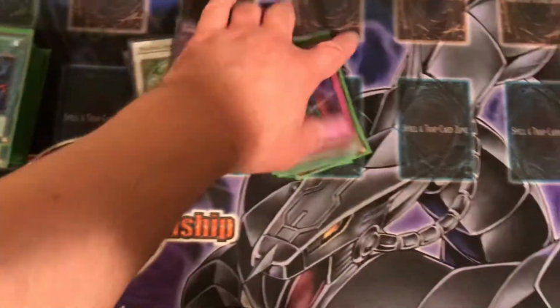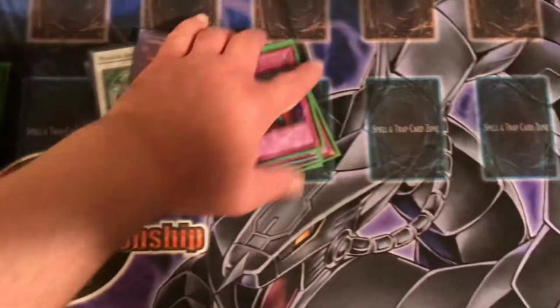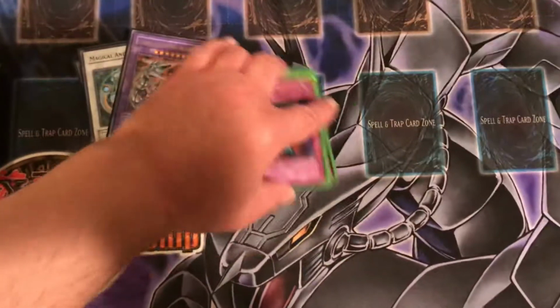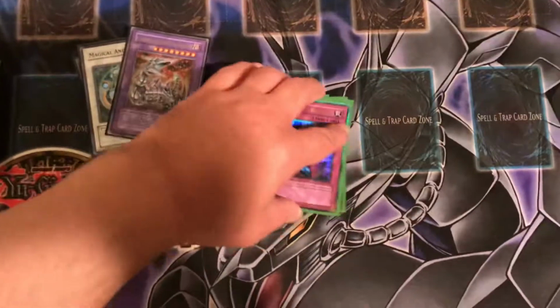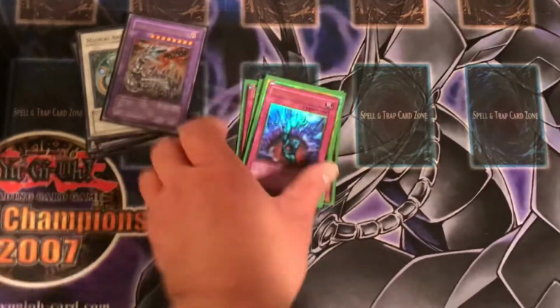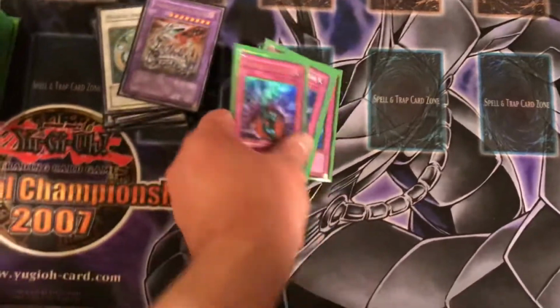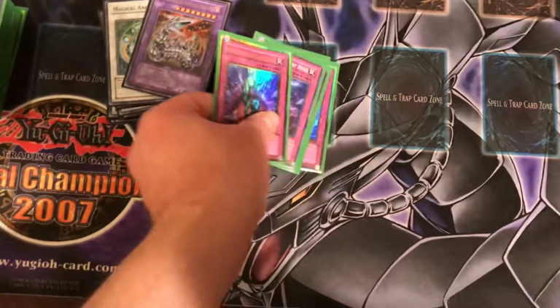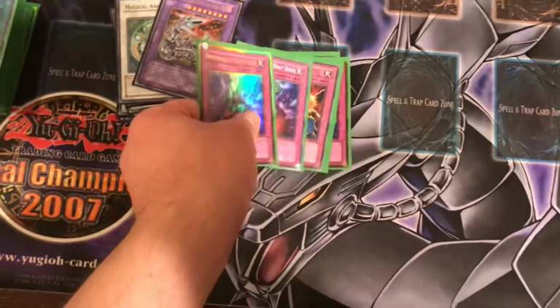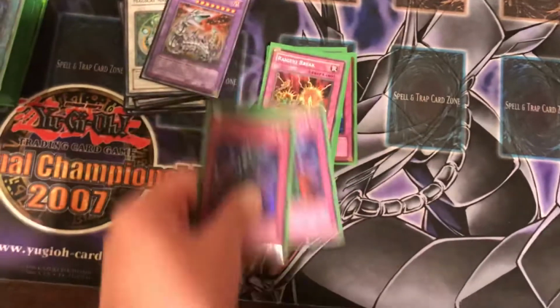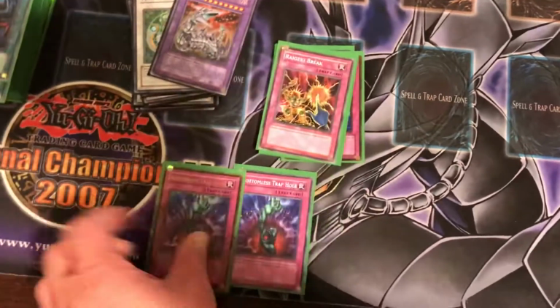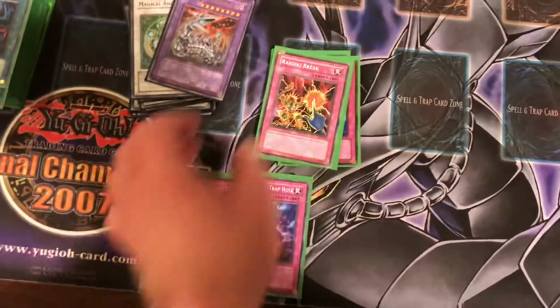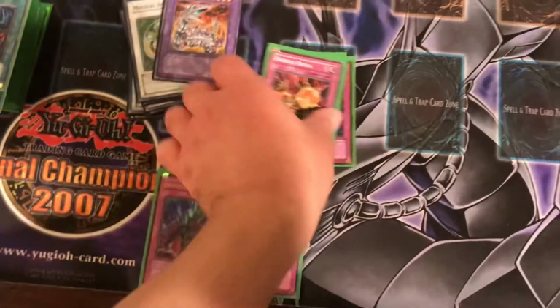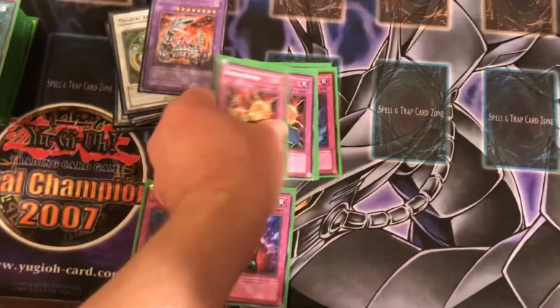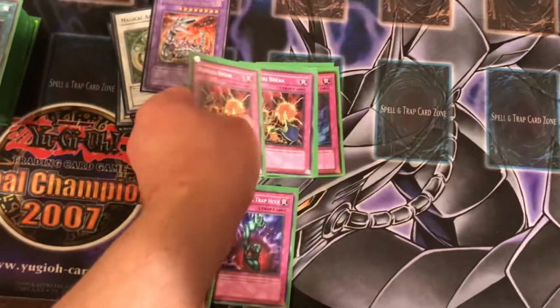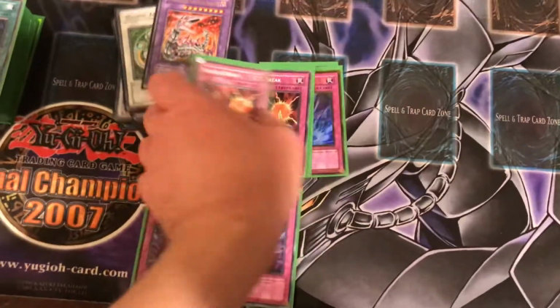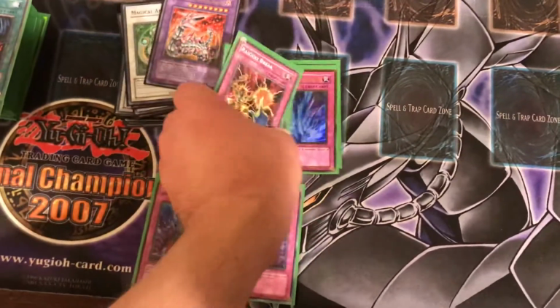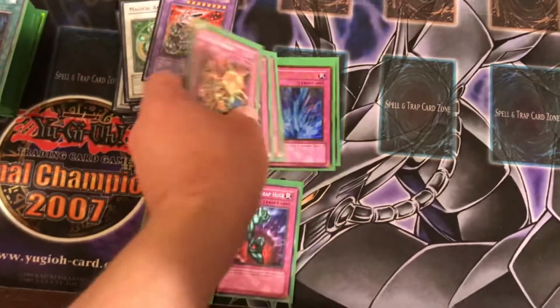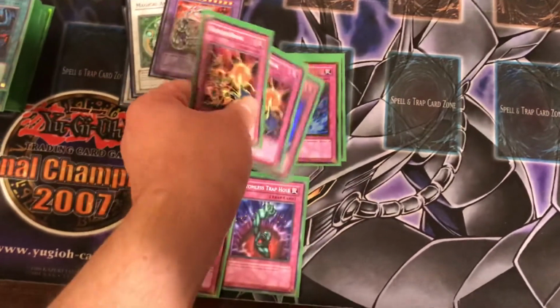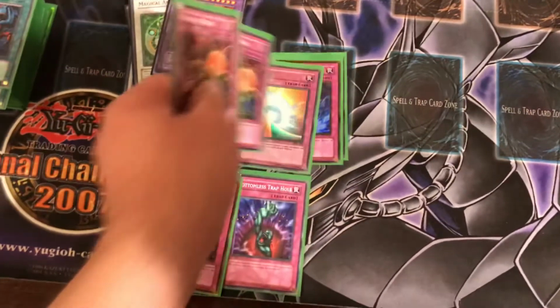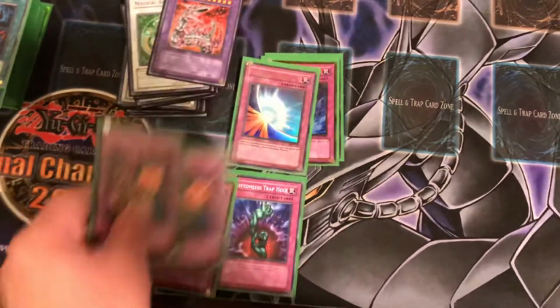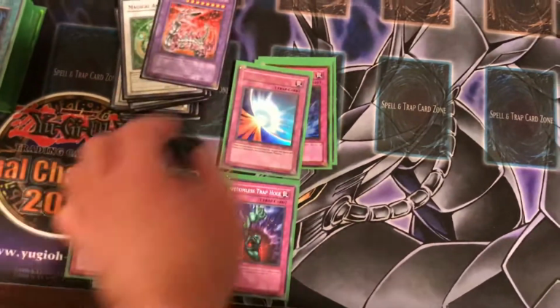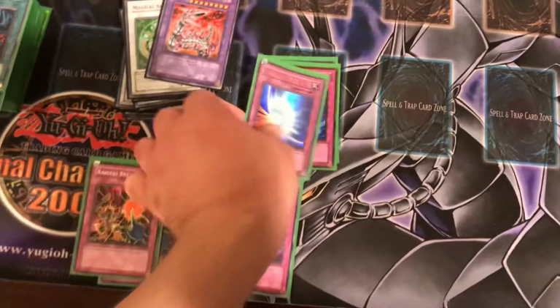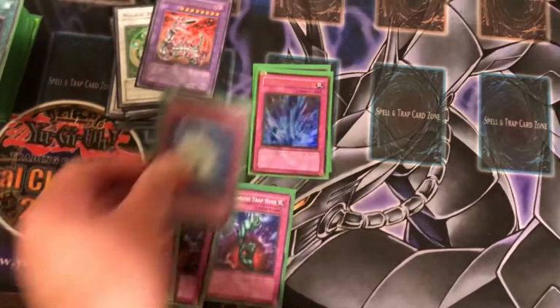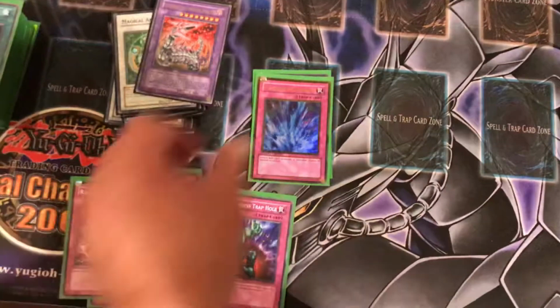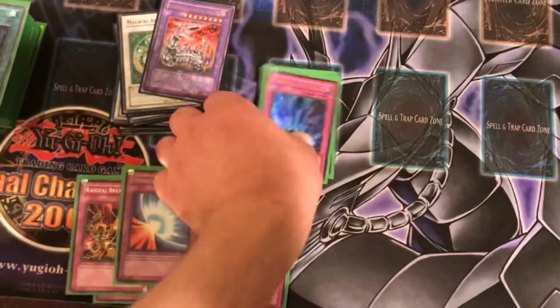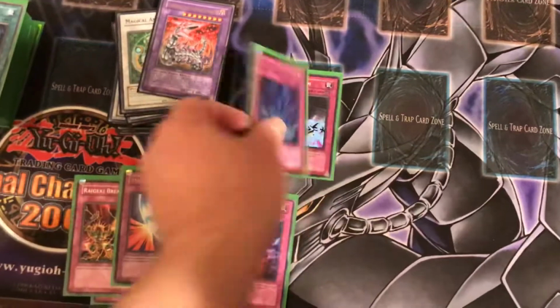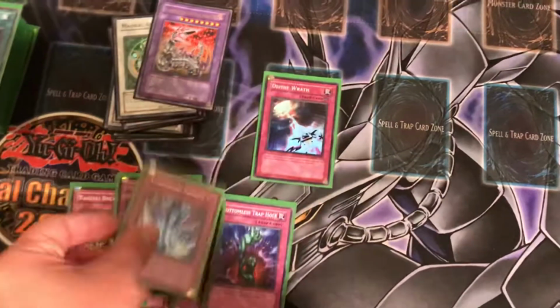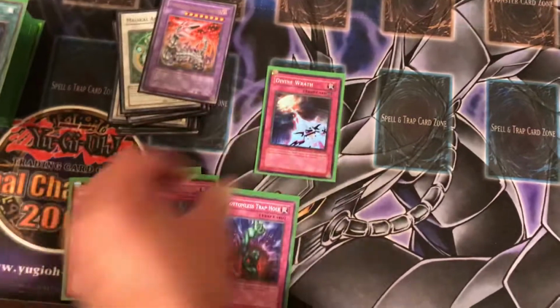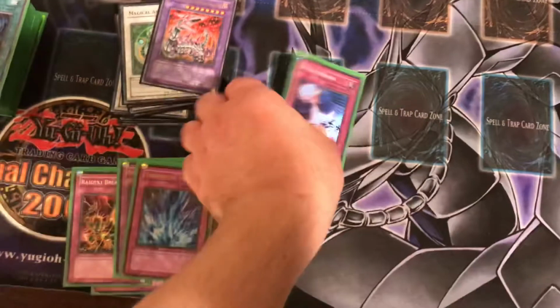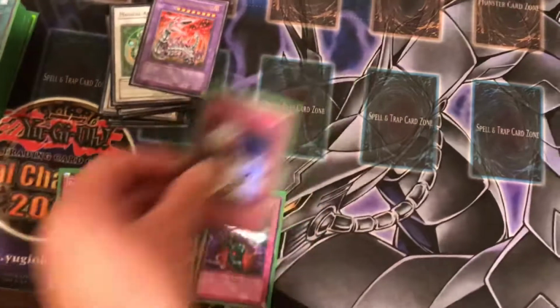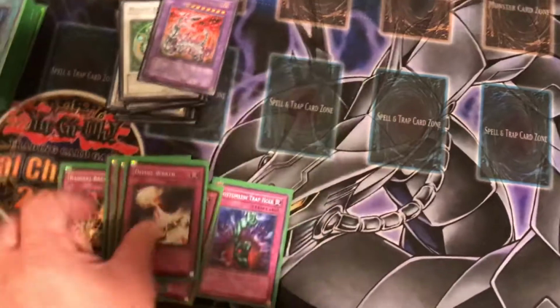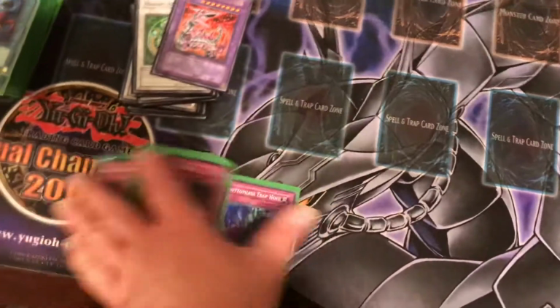Now for the Trap cards: you got 2 Bottomless Trap Hole, 2 Raigeki Break, 1 Mirror Force, 1 Torrential Tribute, and 1 Divine Wrath.